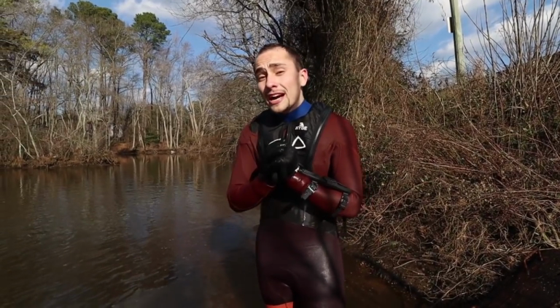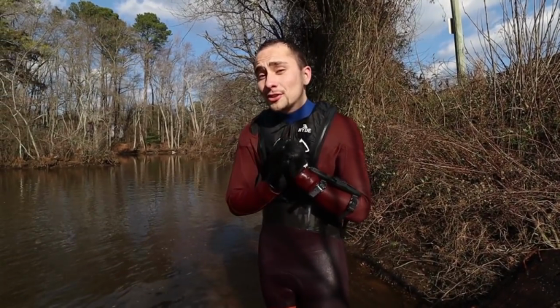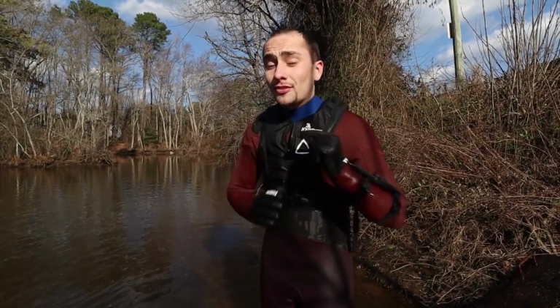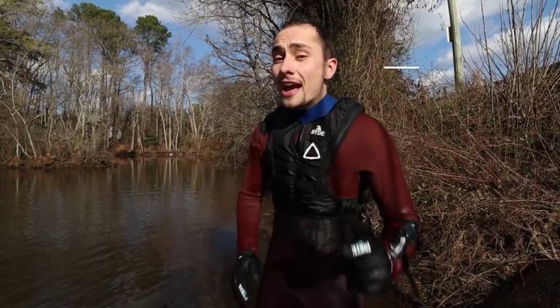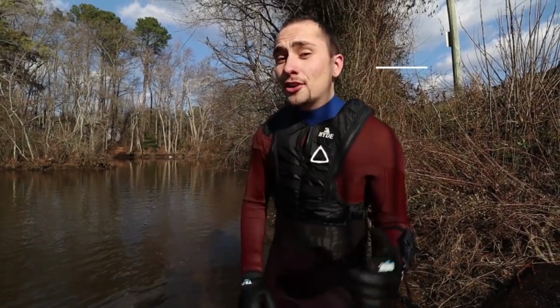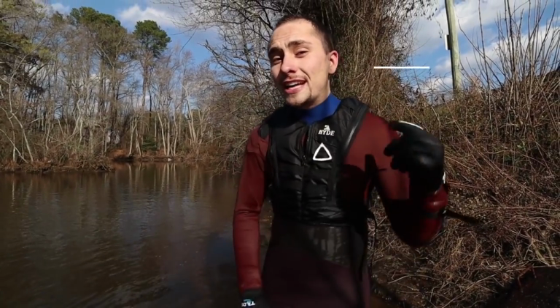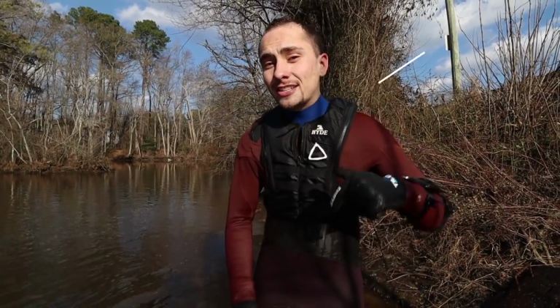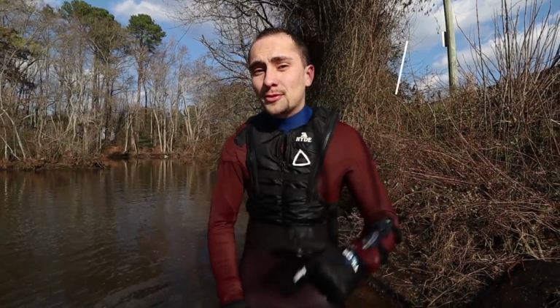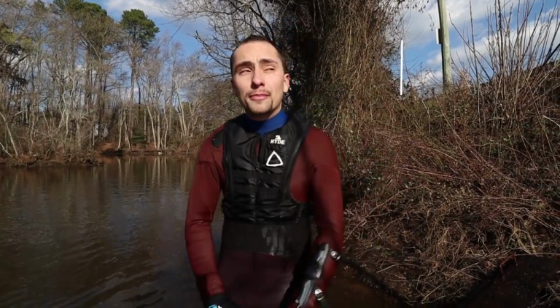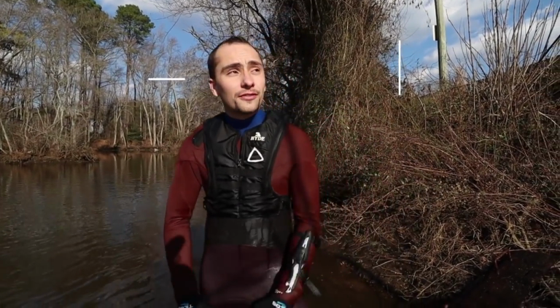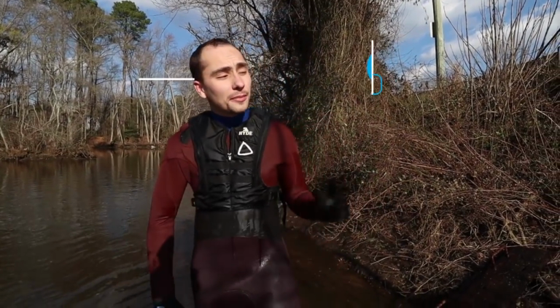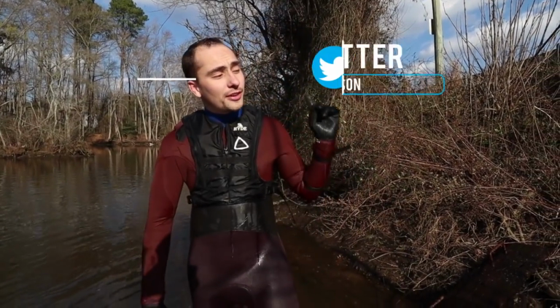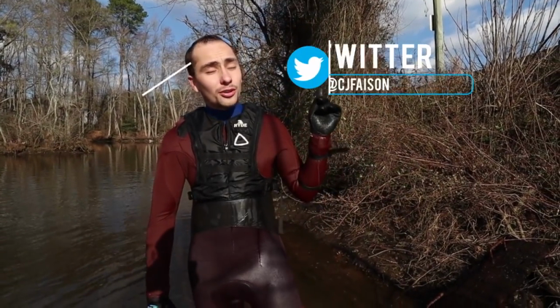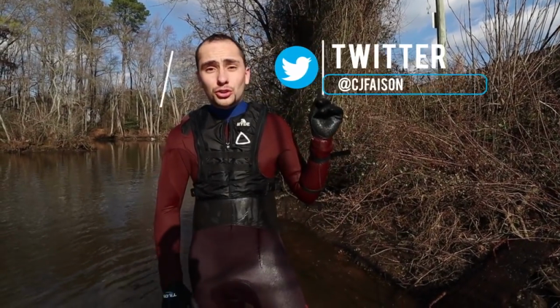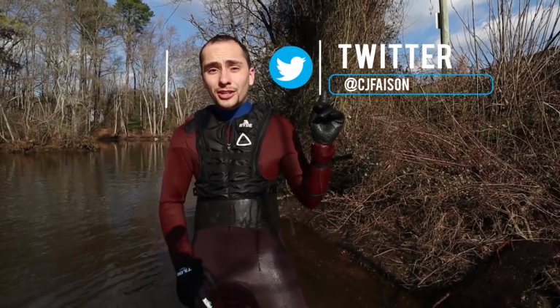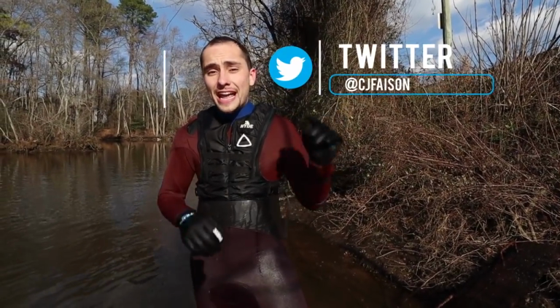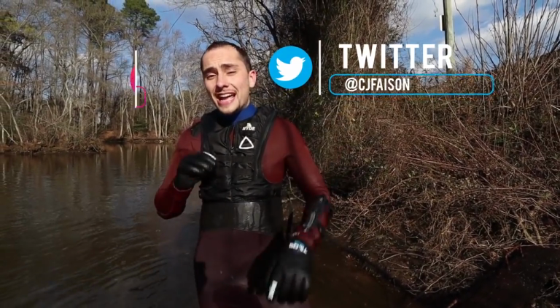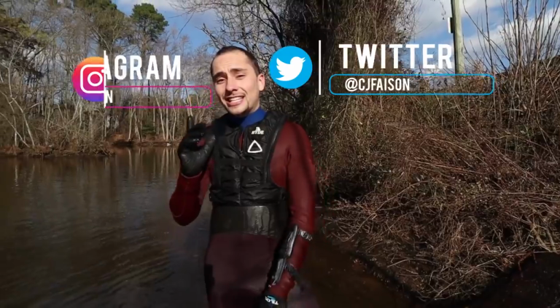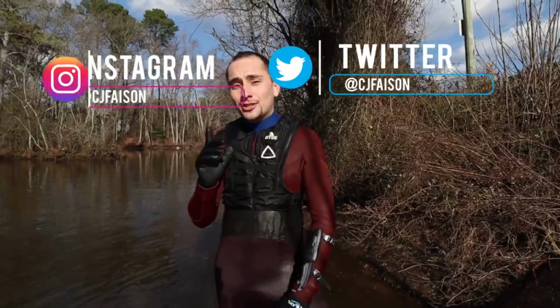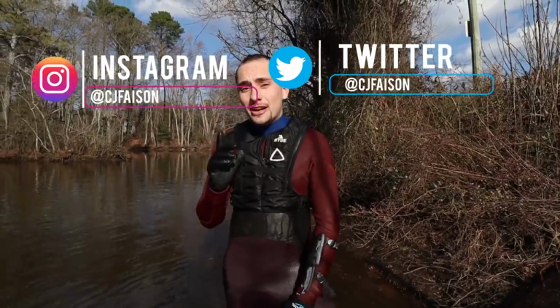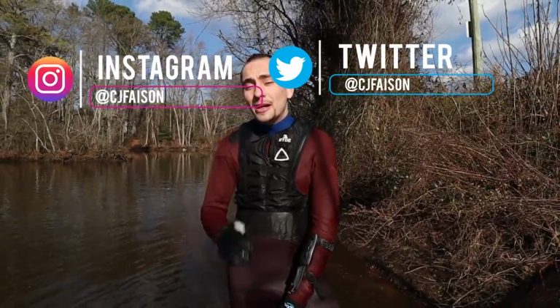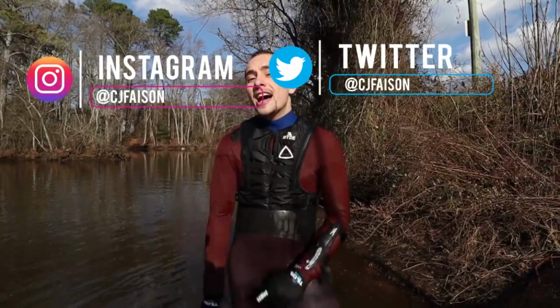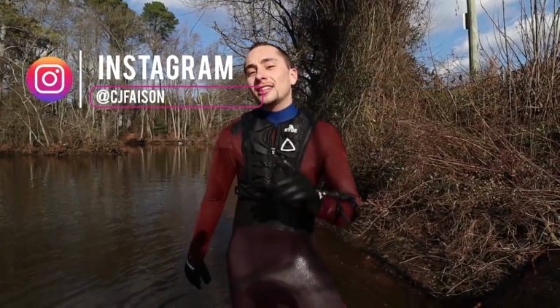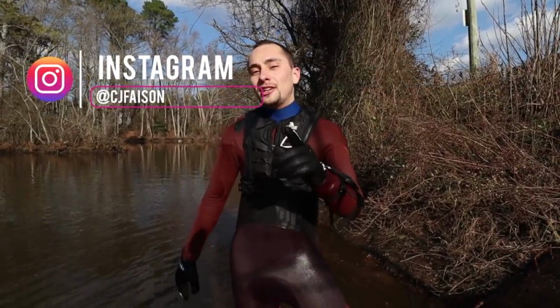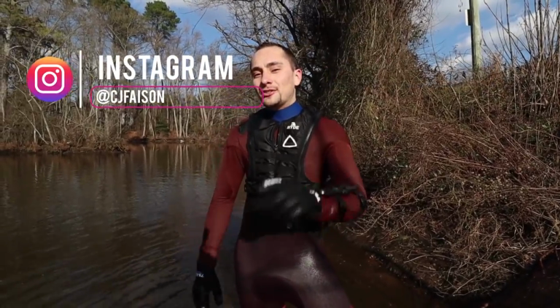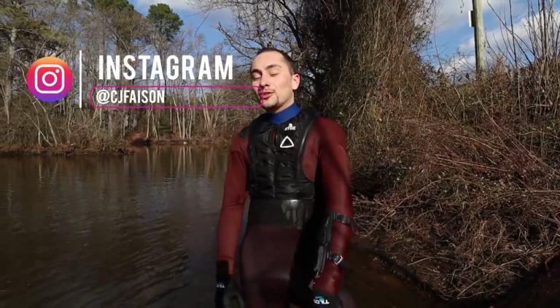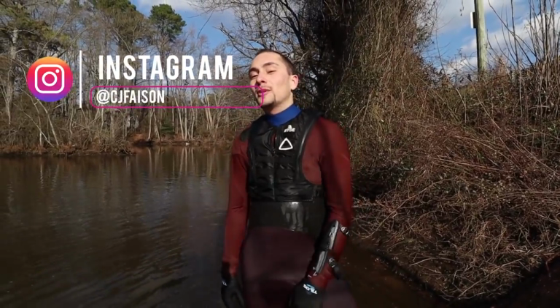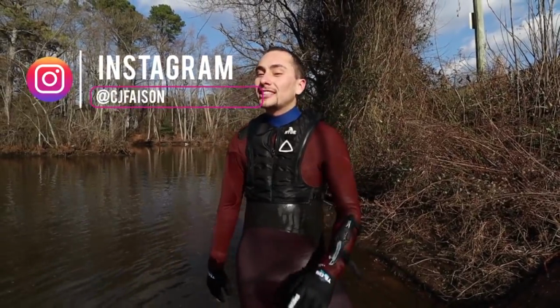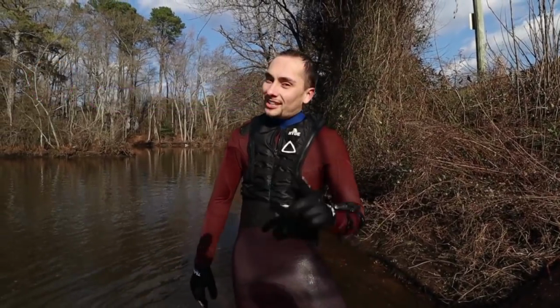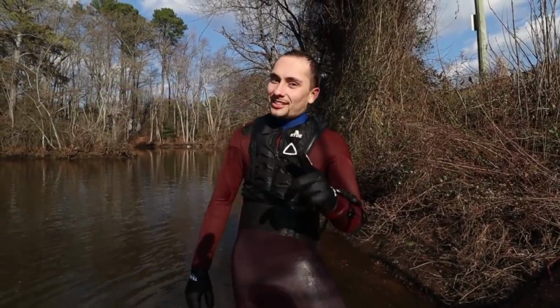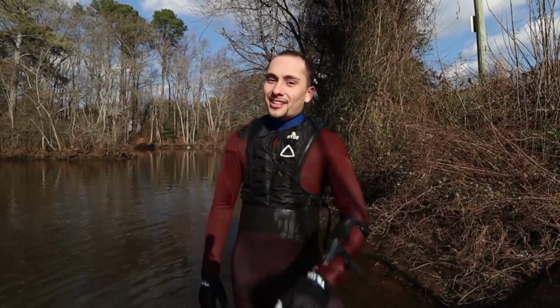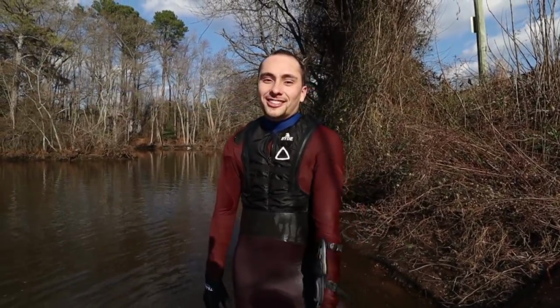So guys and girls, if you haven't already, hit that subscribe button and follow me on Twitter and Instagram. I love you guys and girls so much. Let's get hunting.